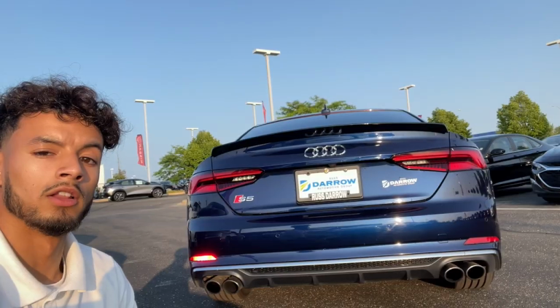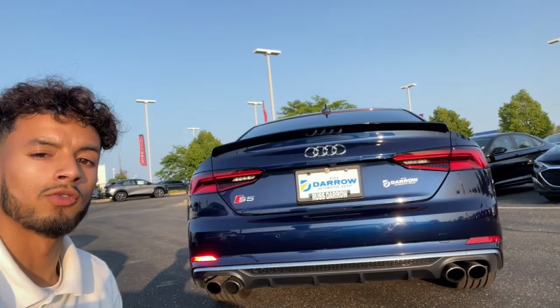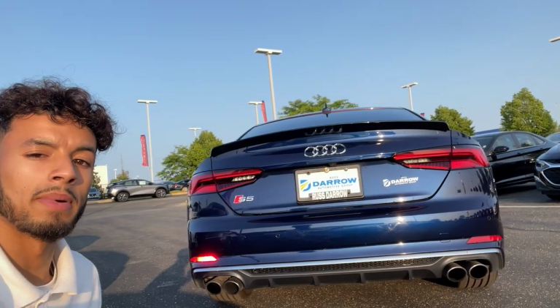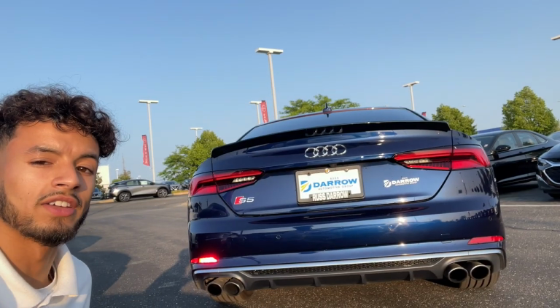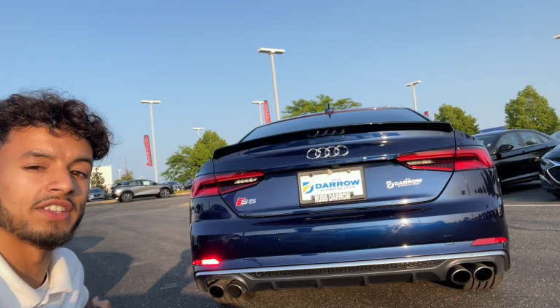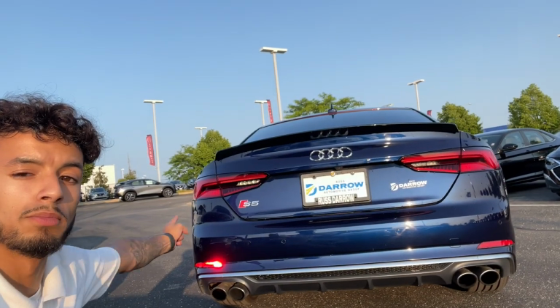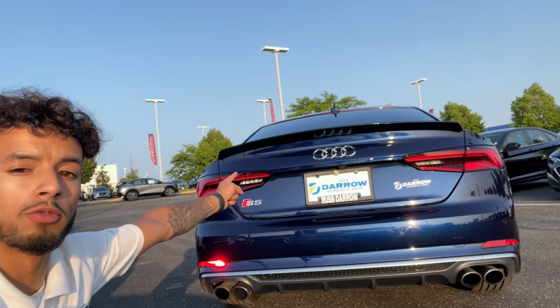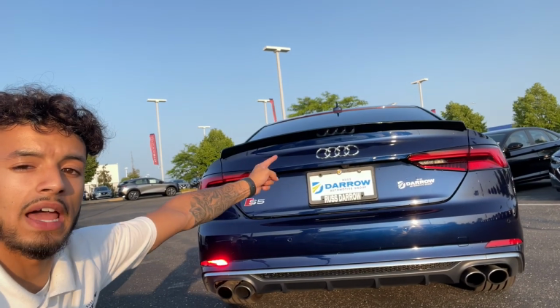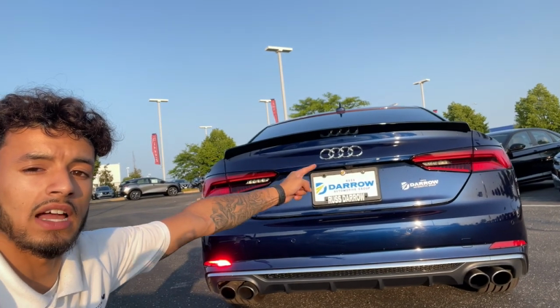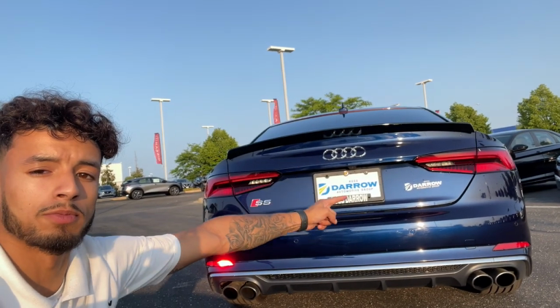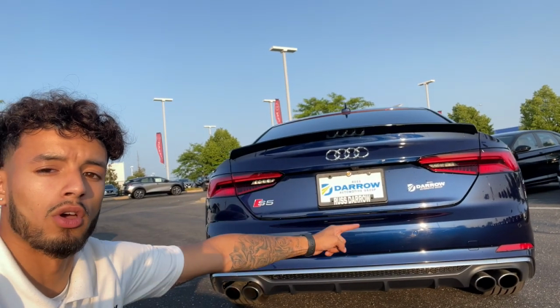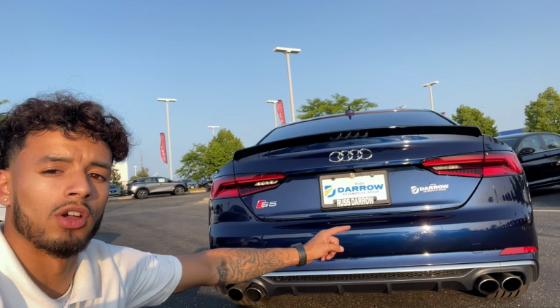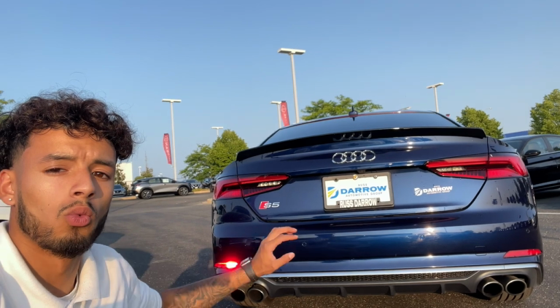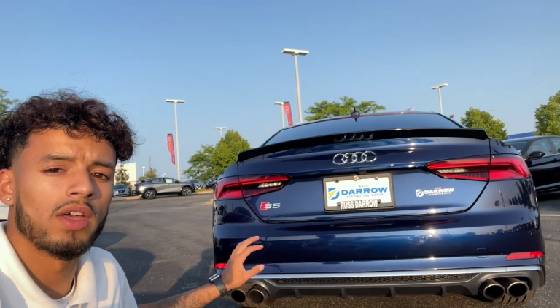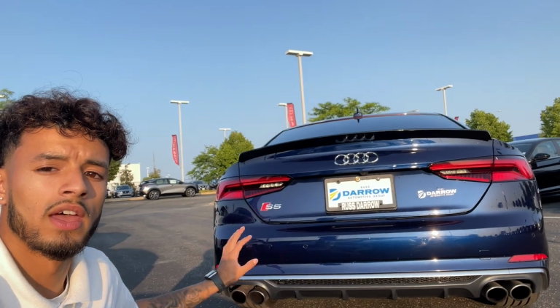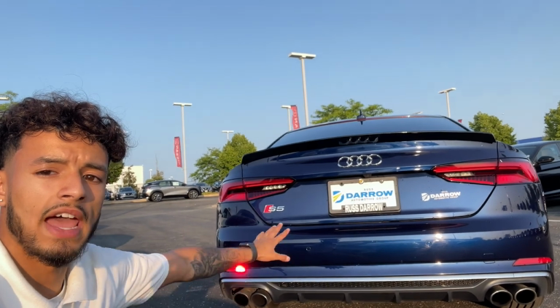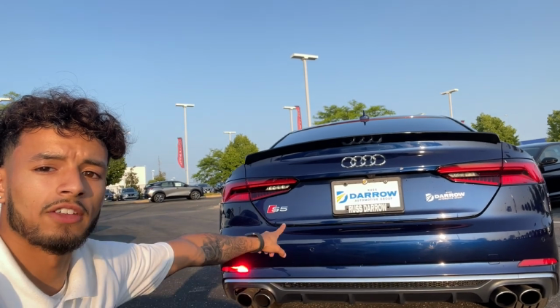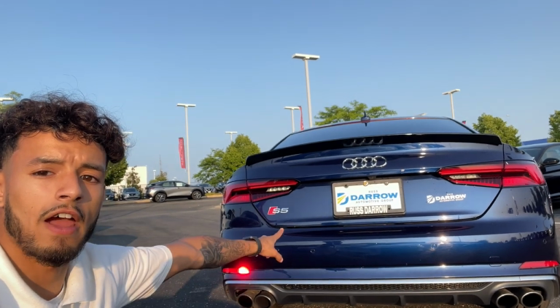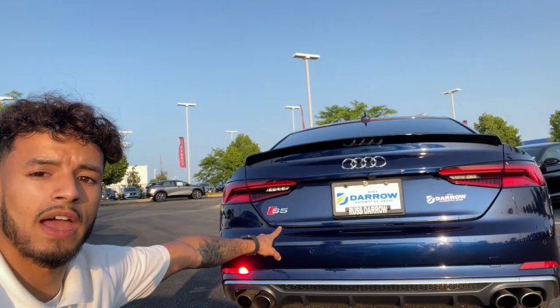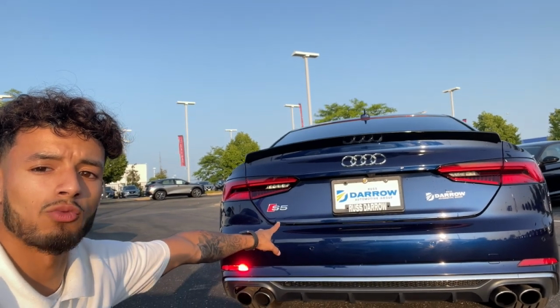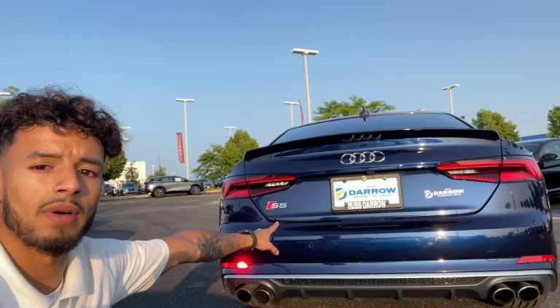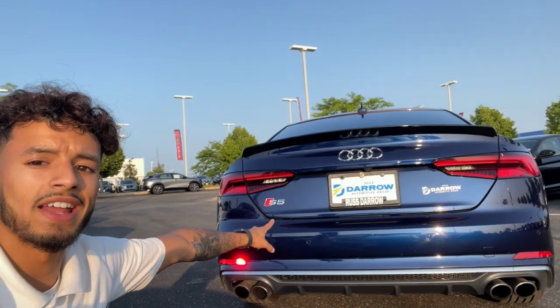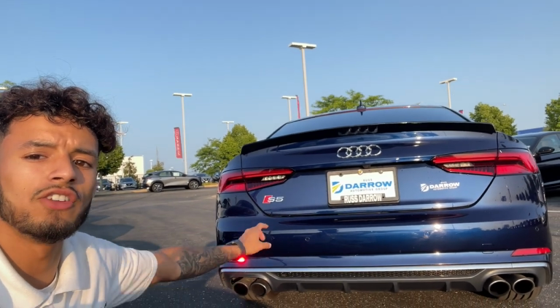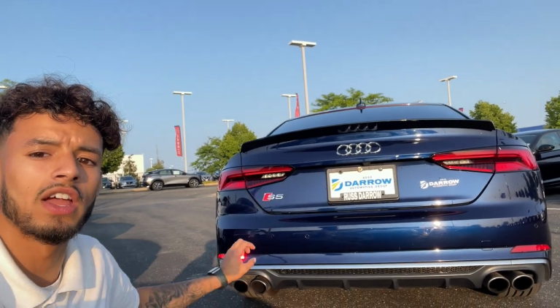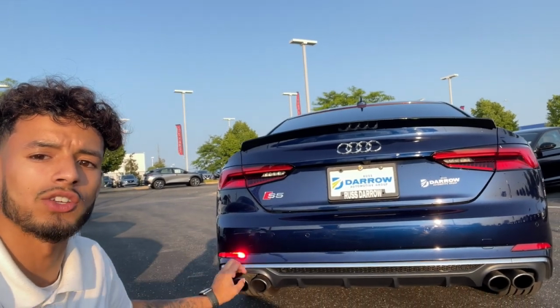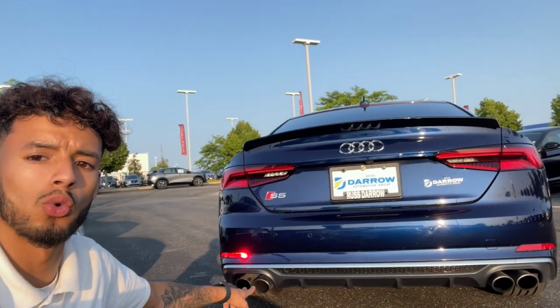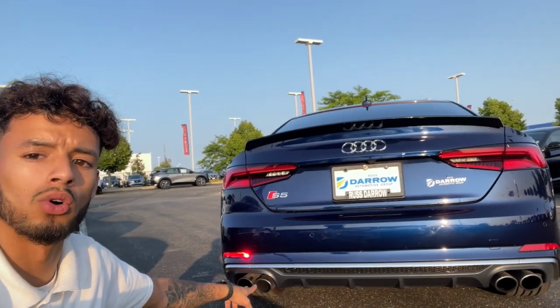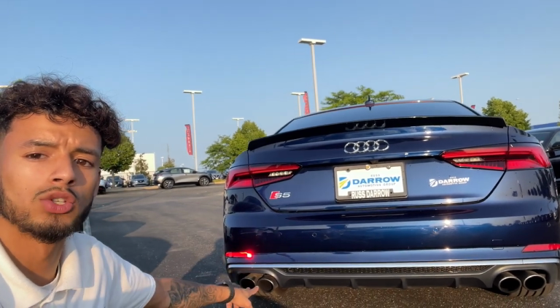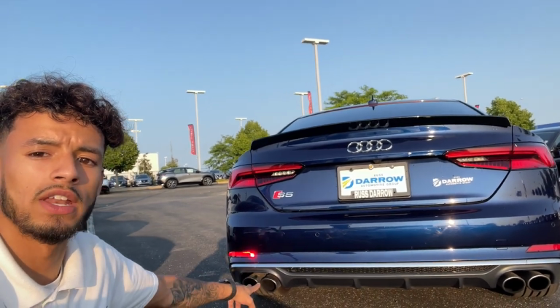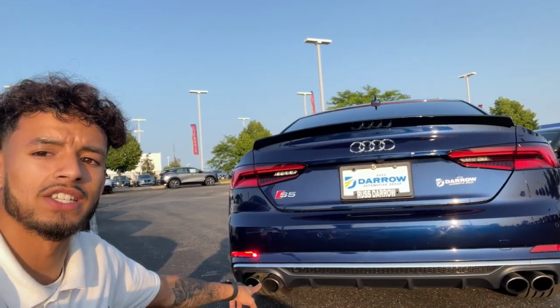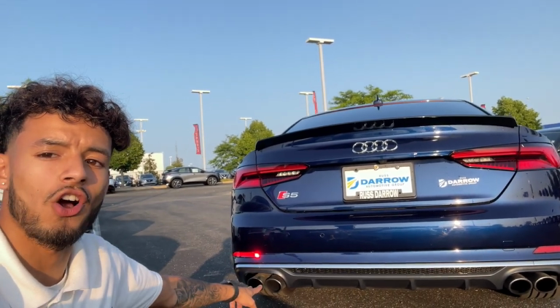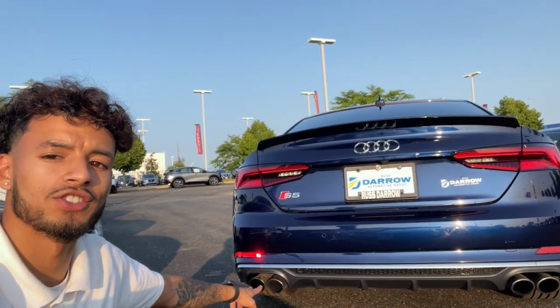In a look from the back, you've got this smooth blacked out spoiler with that S5 badging right behind, and you've got dual twin exhausts.